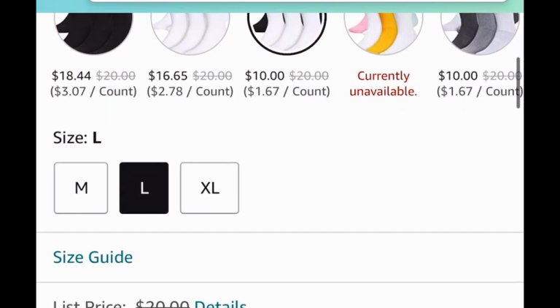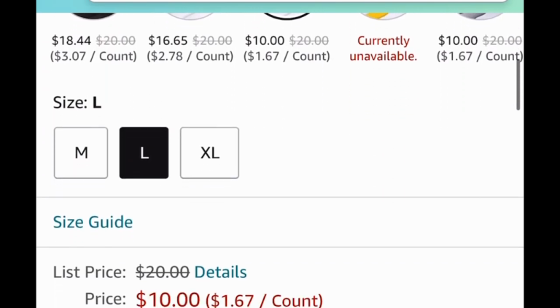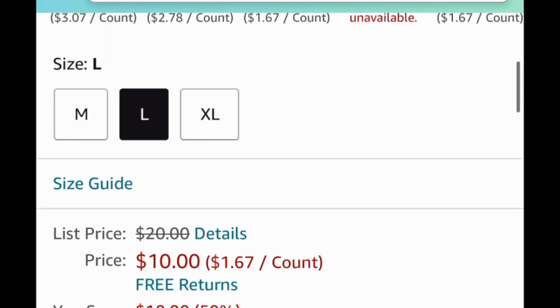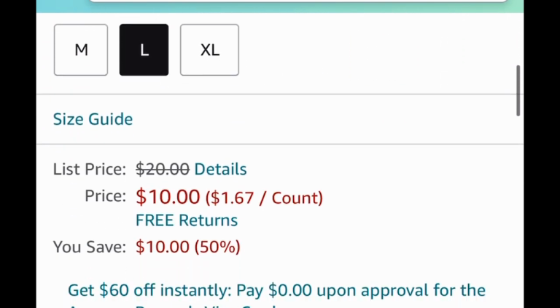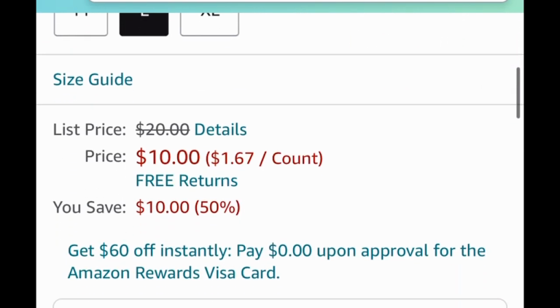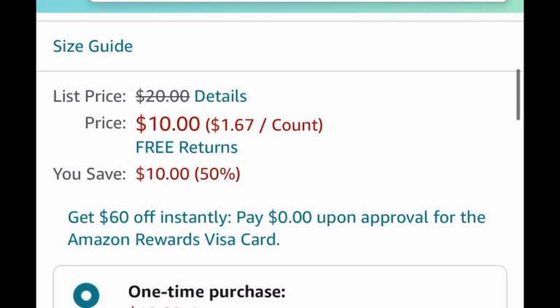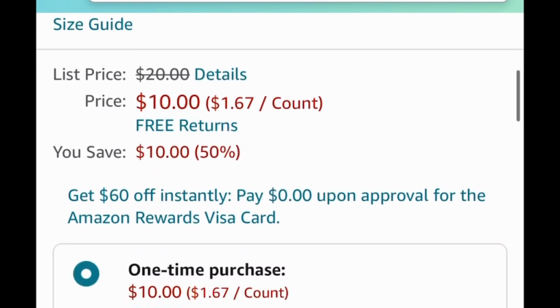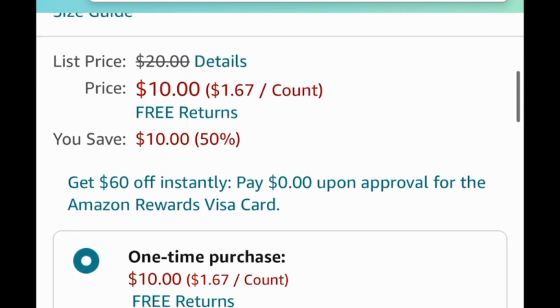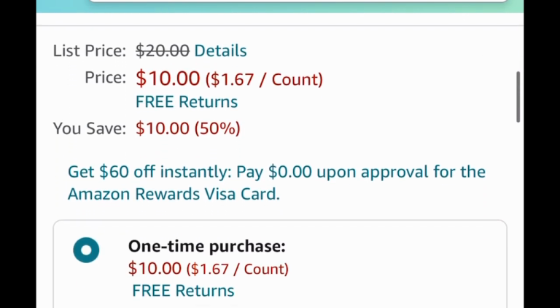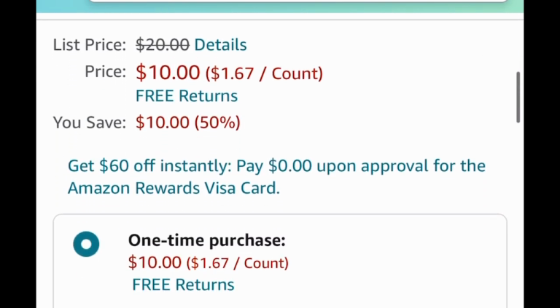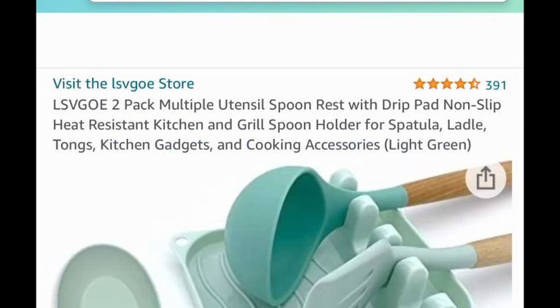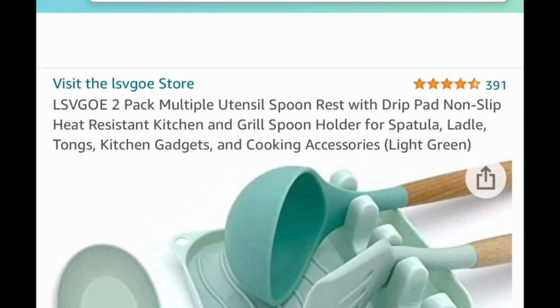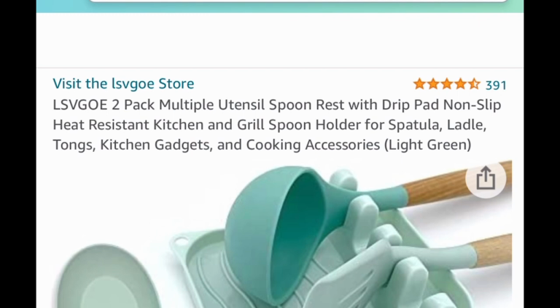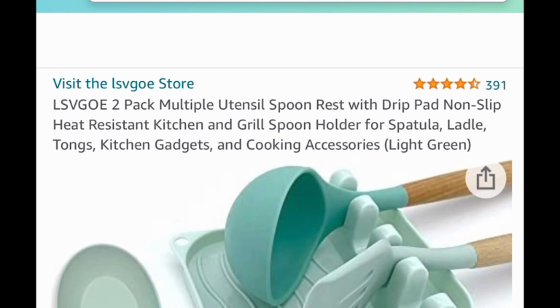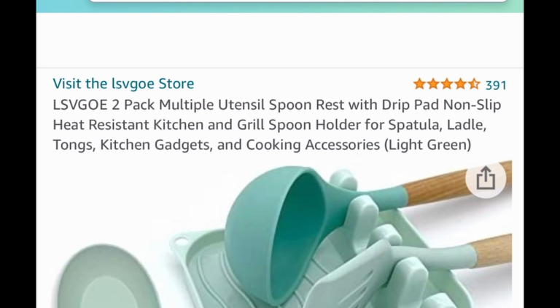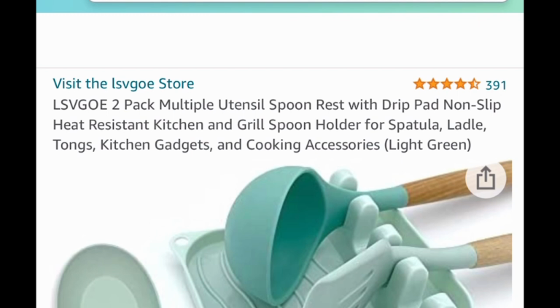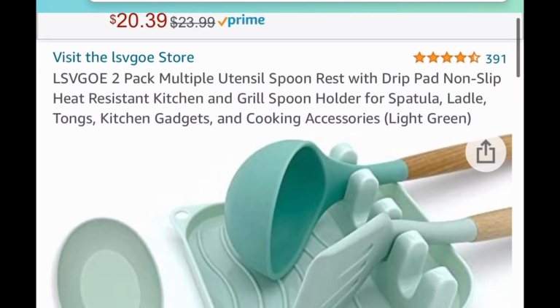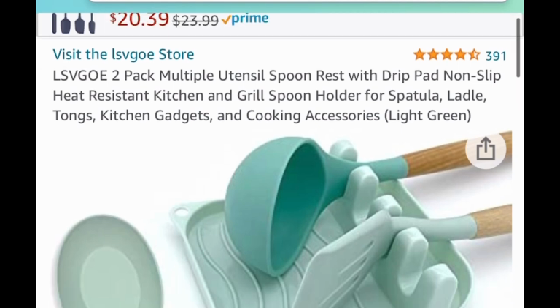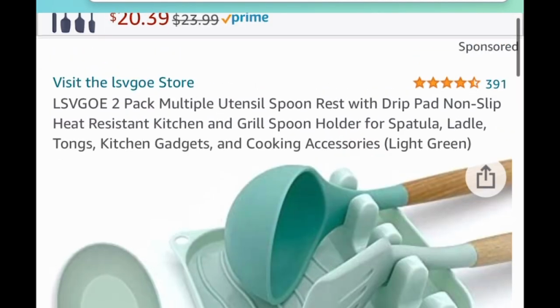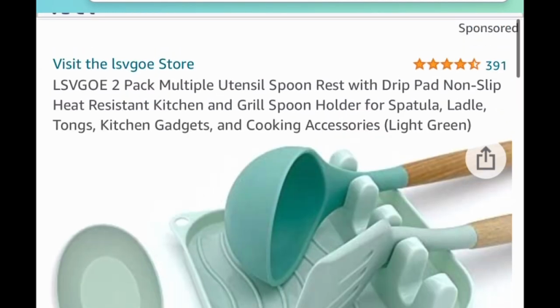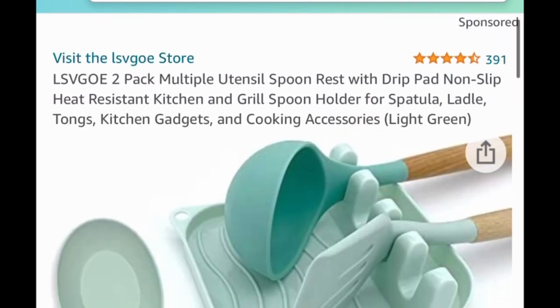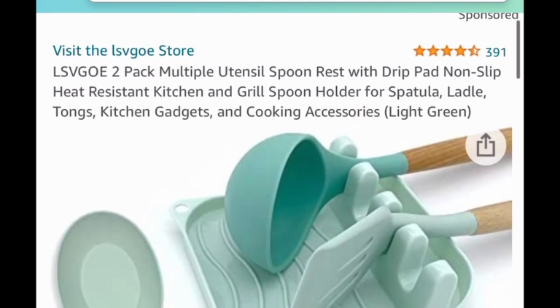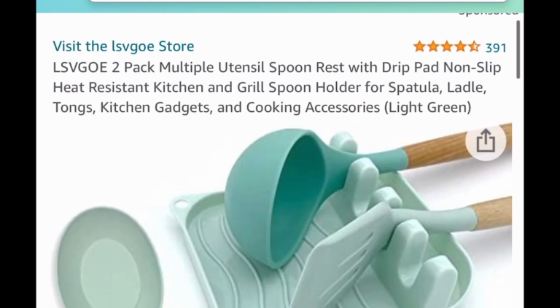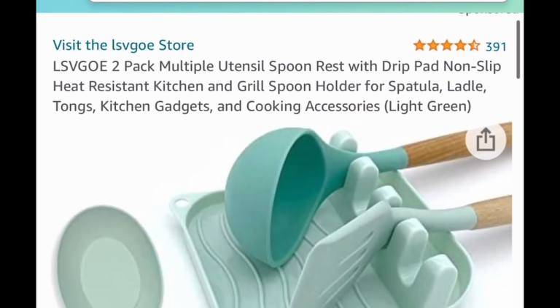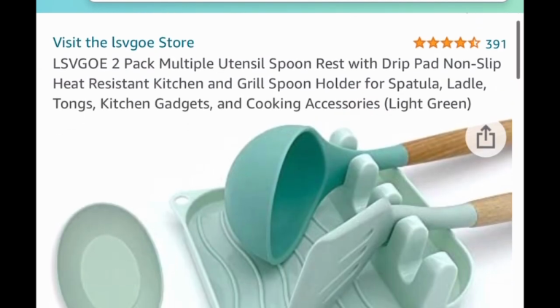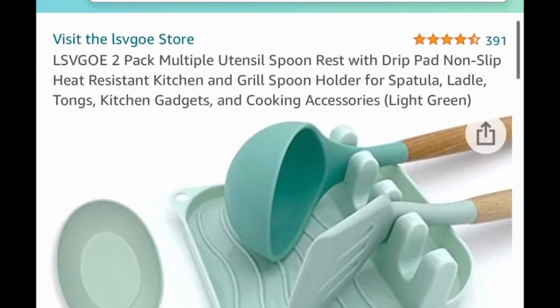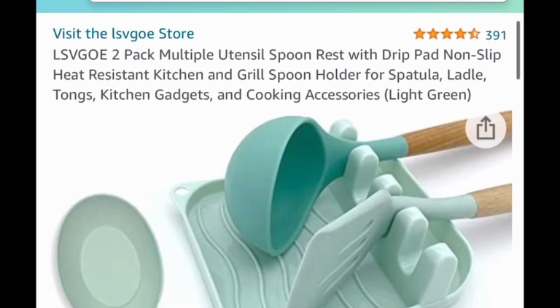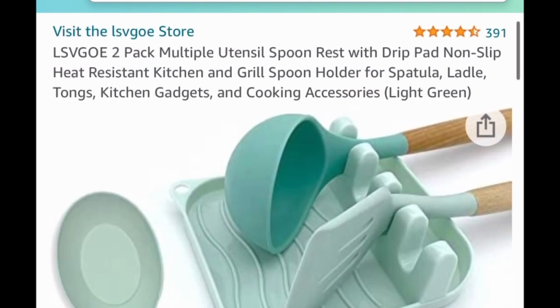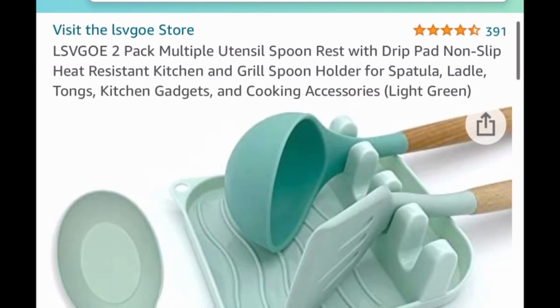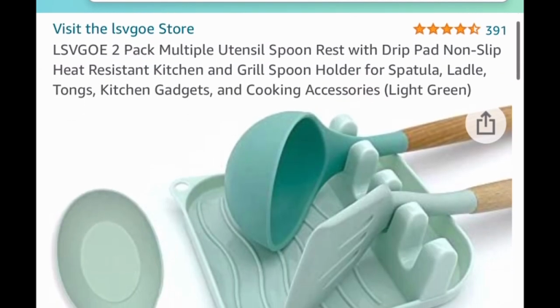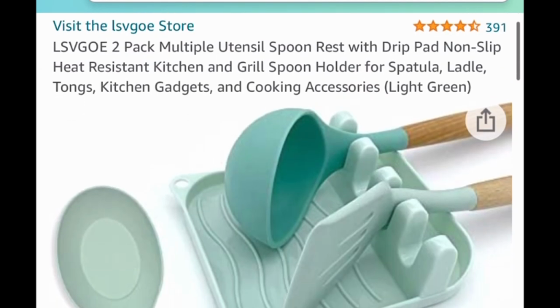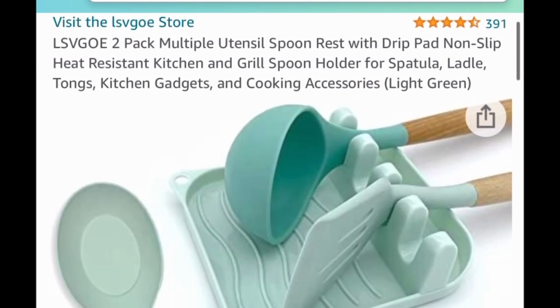Here we have Adidas Original crew socks — you get six pairs, three black and three white, and this is a price drop down to $10.